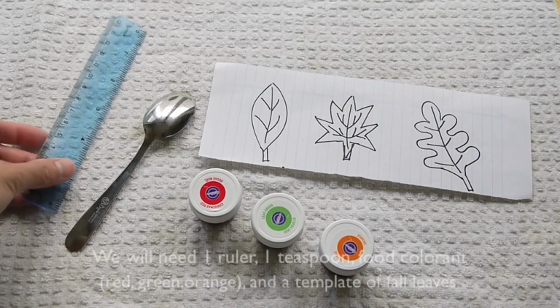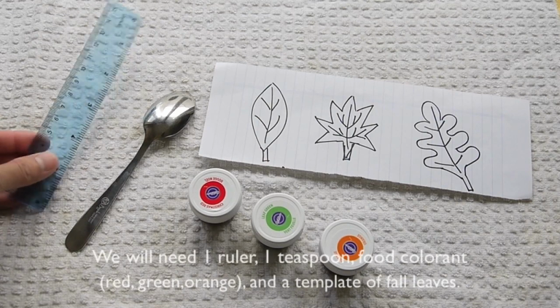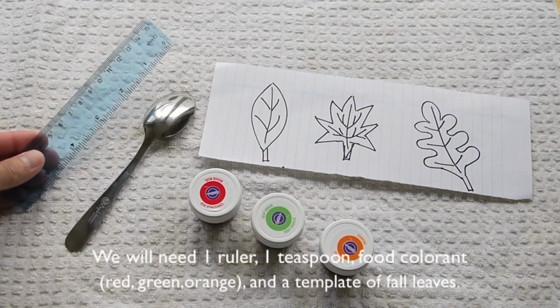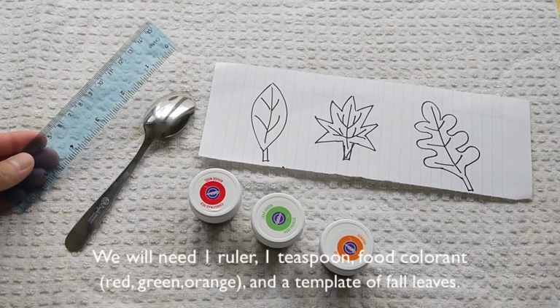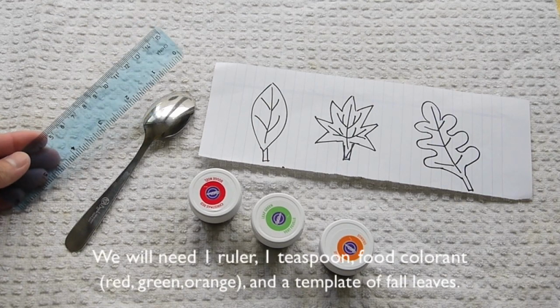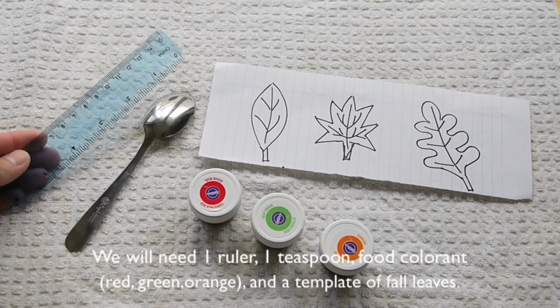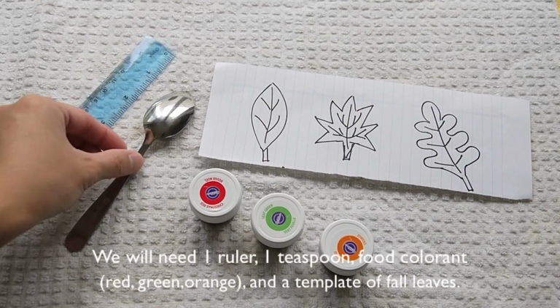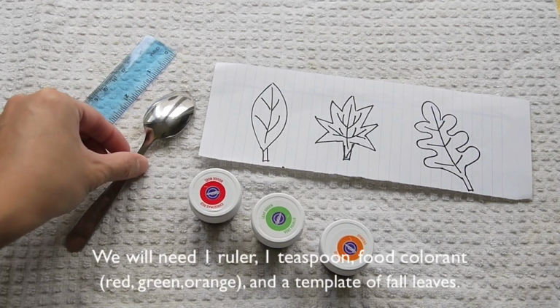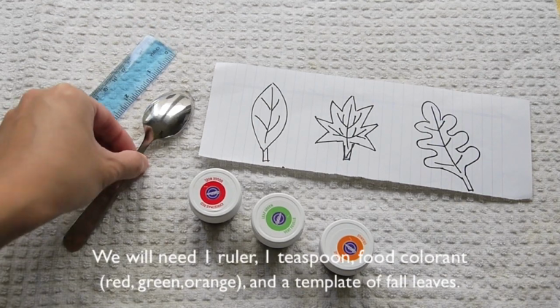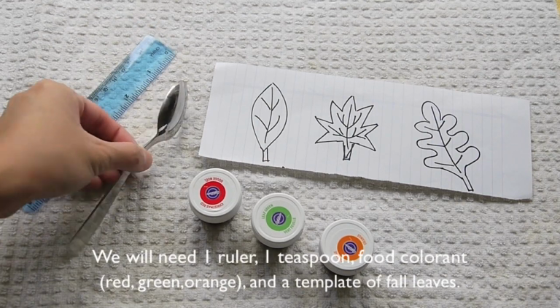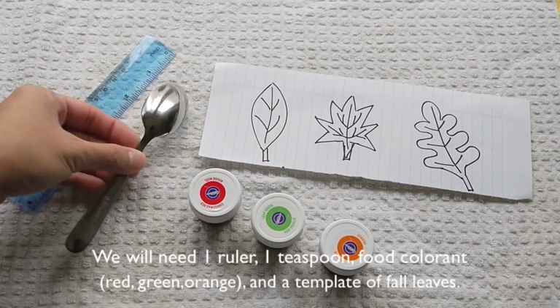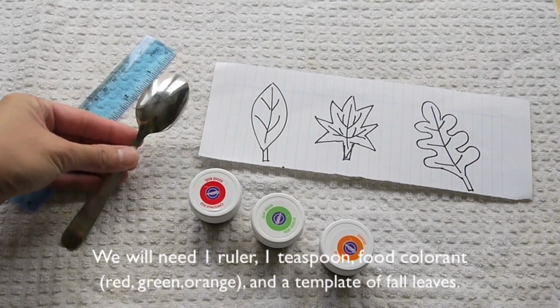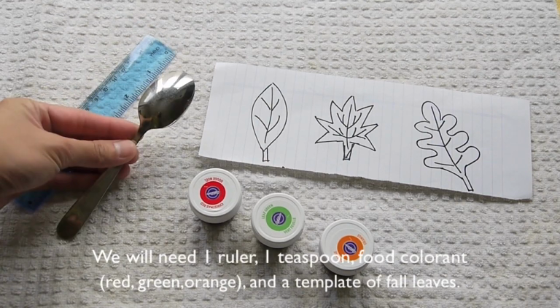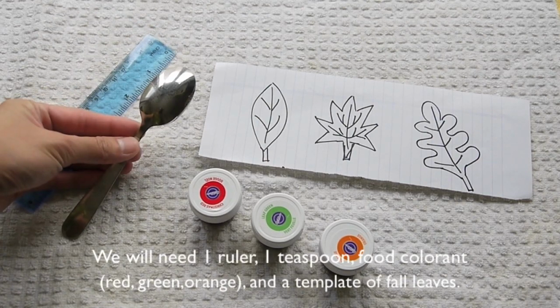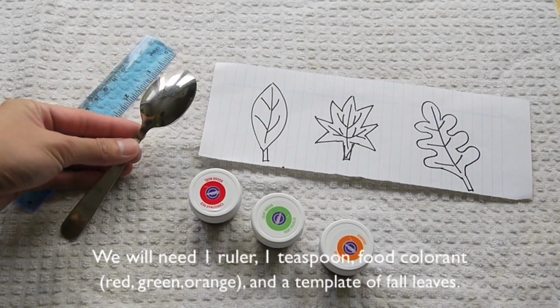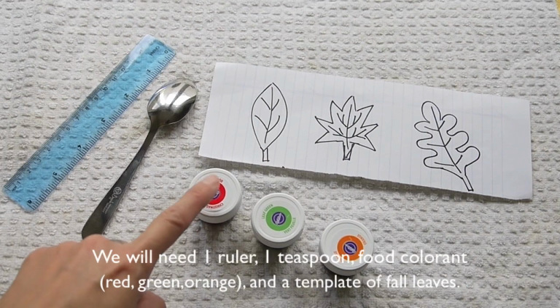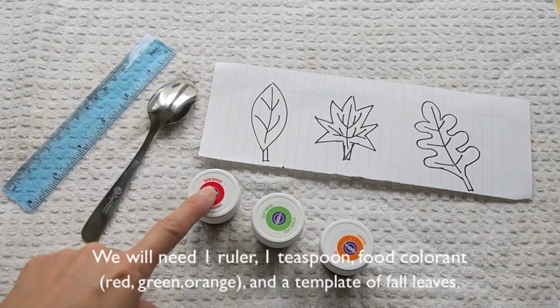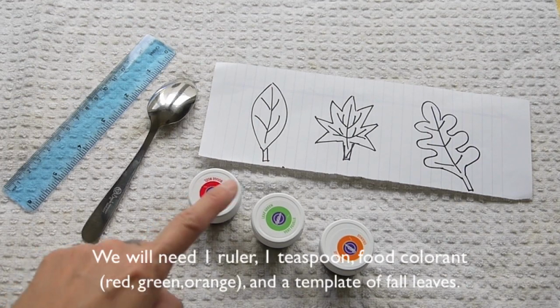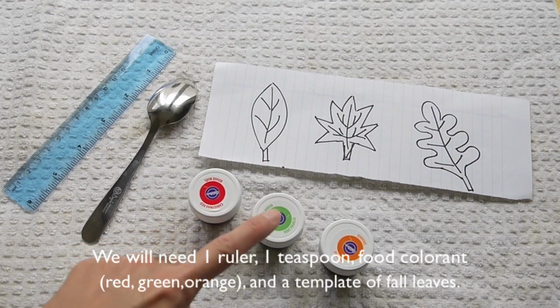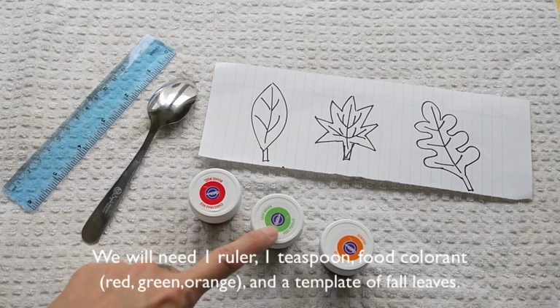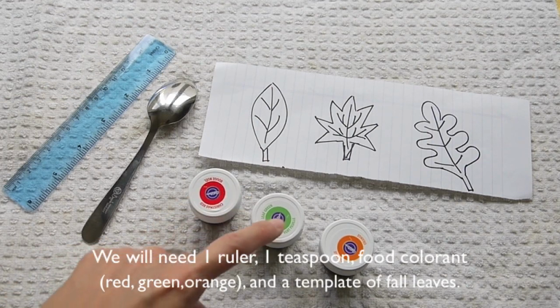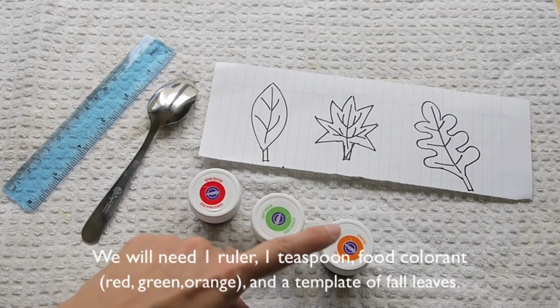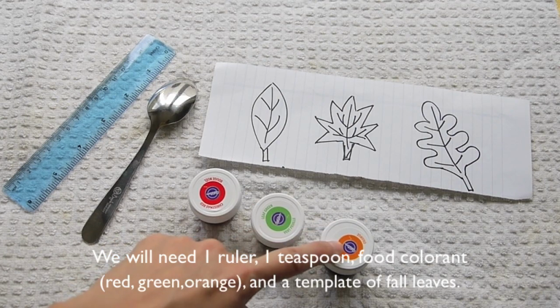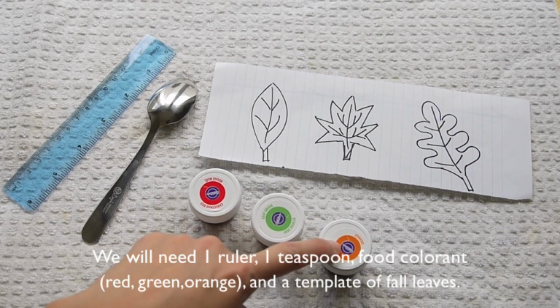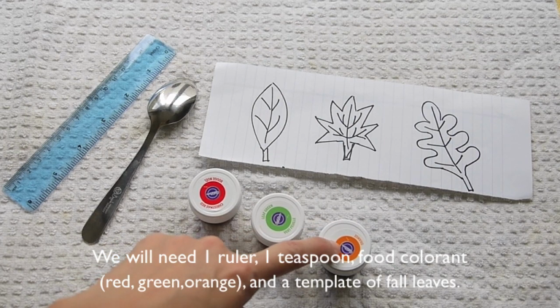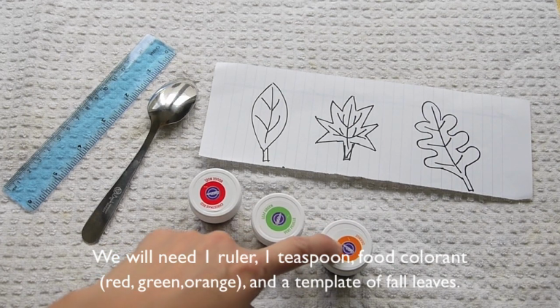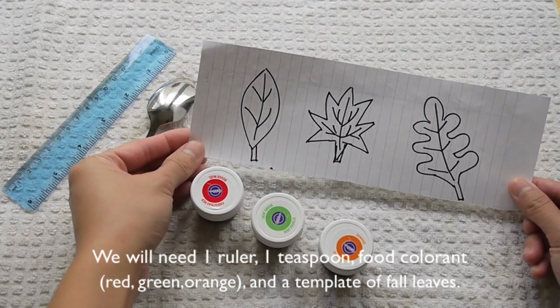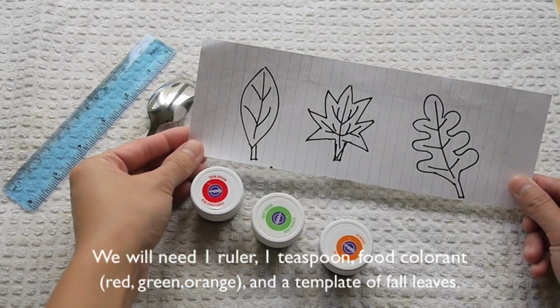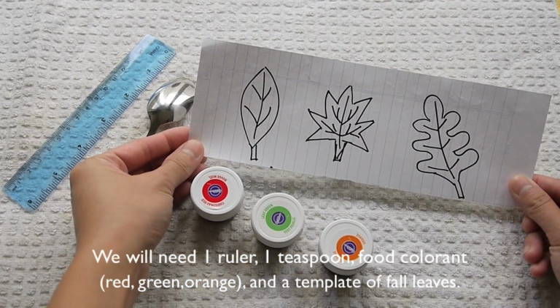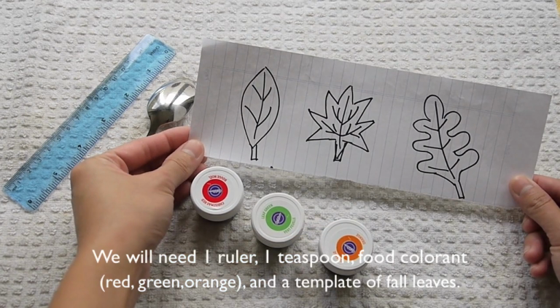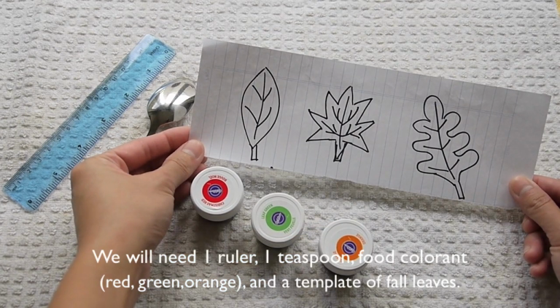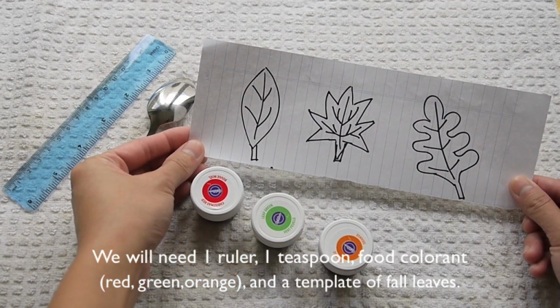First, we will need a ruler, a teaspoon, some food colorants, and a template of 4 leaves.